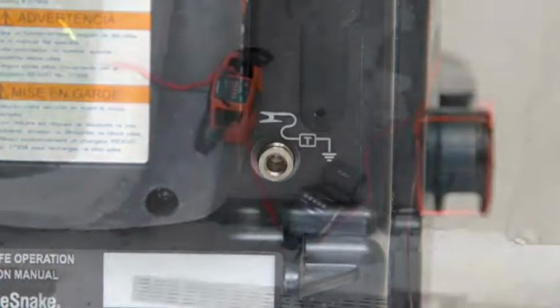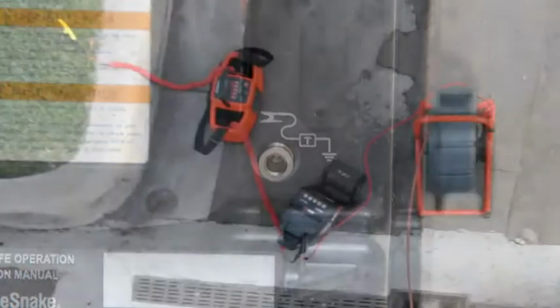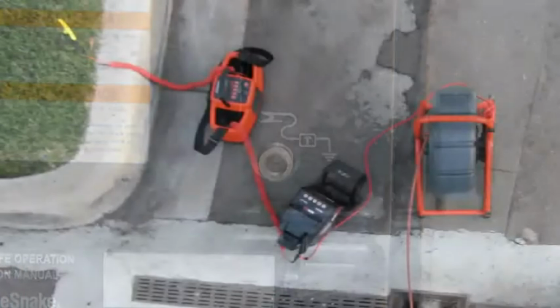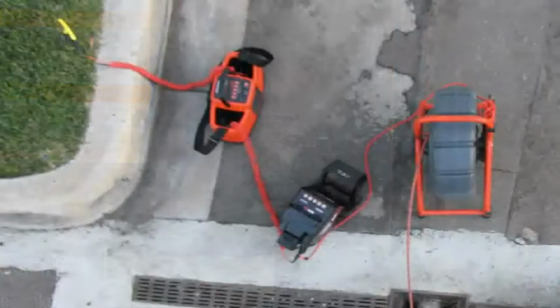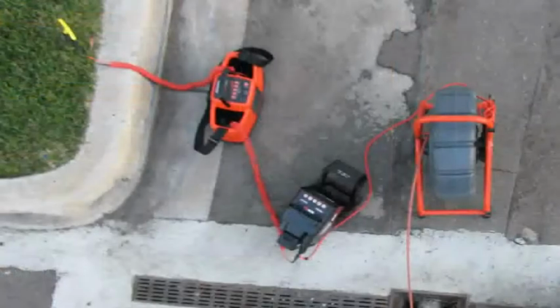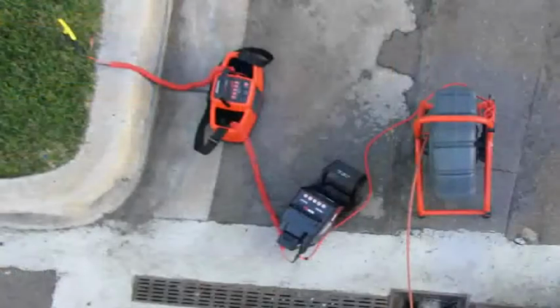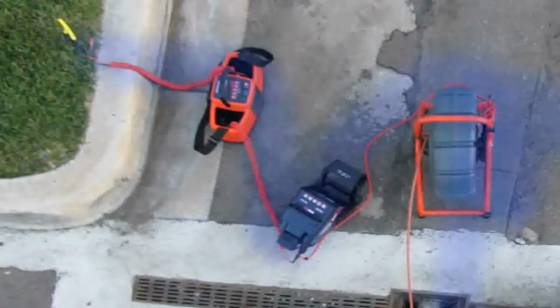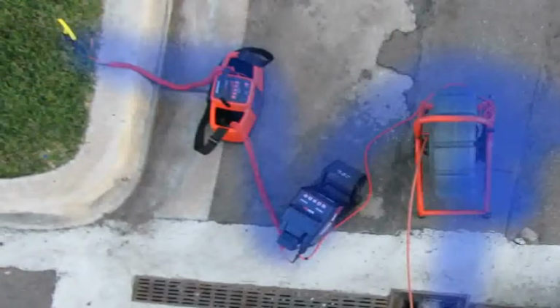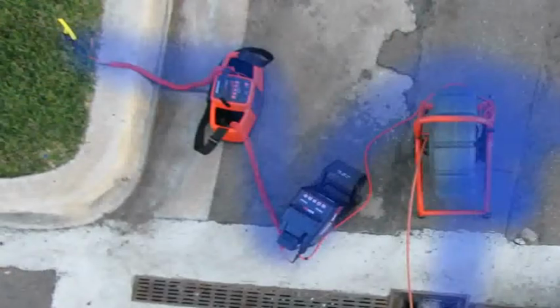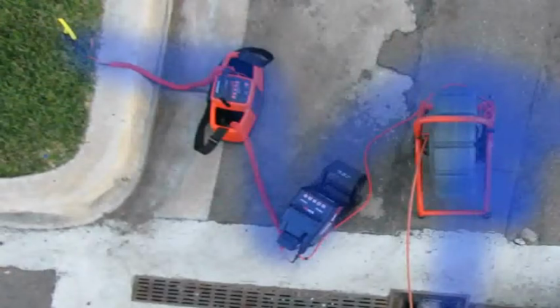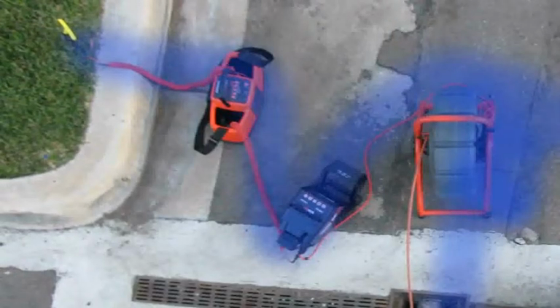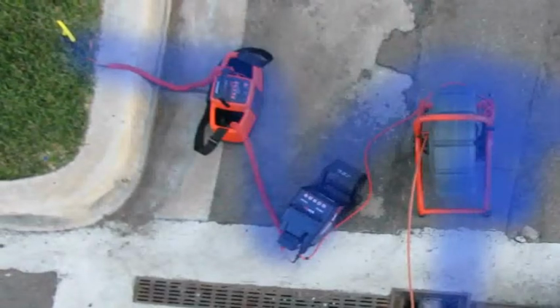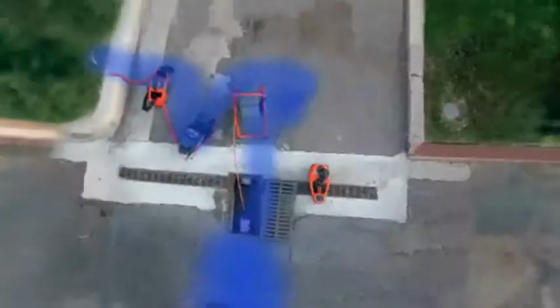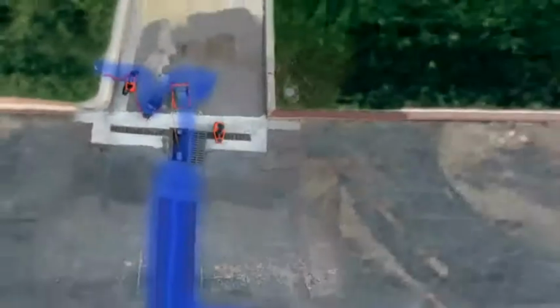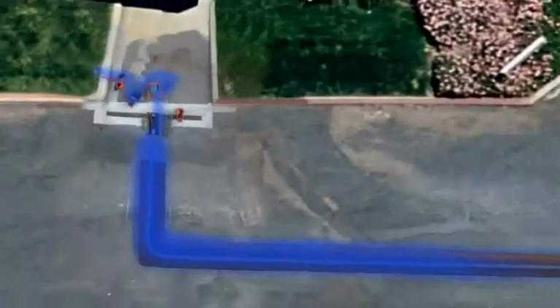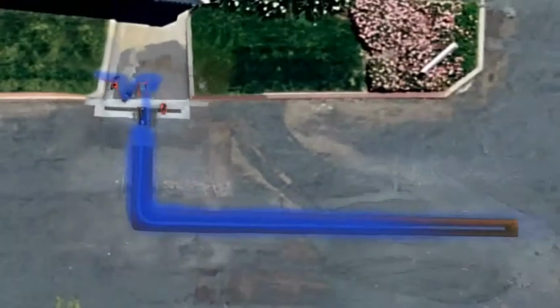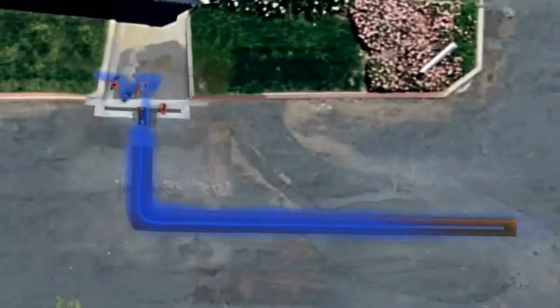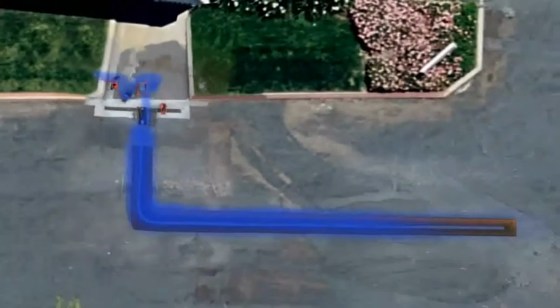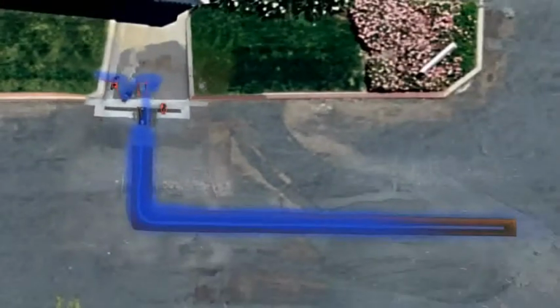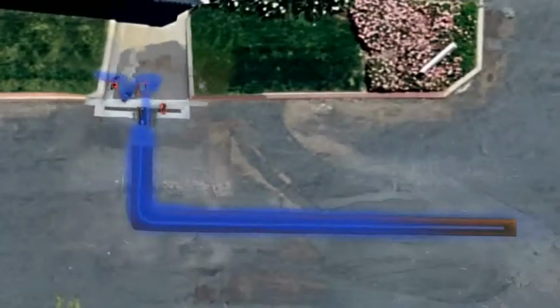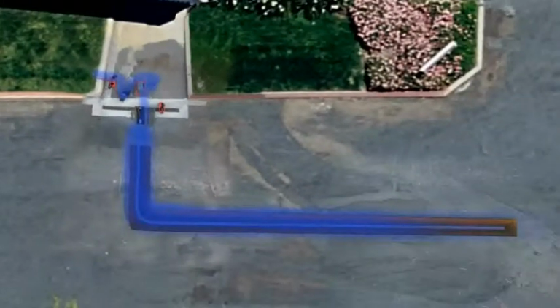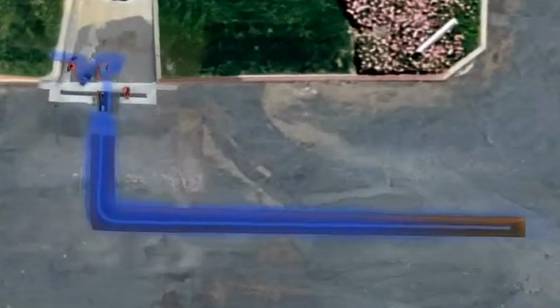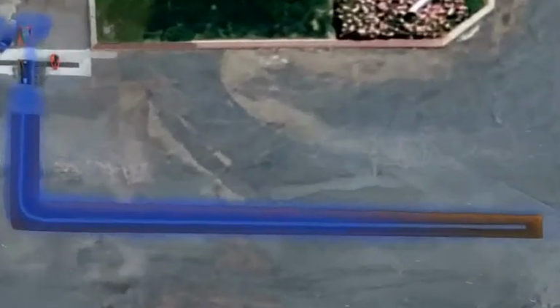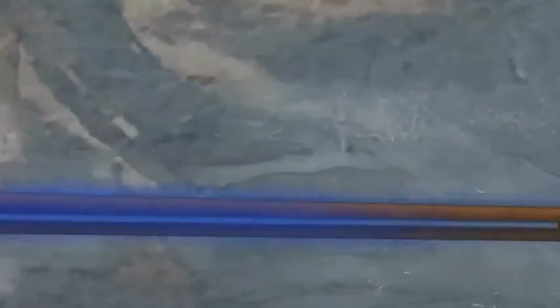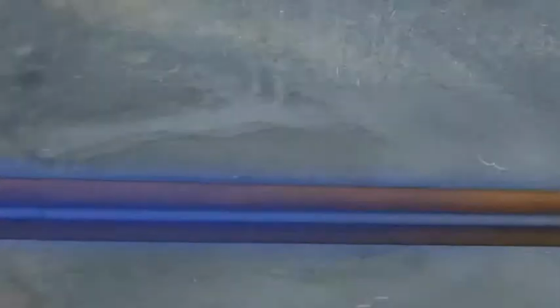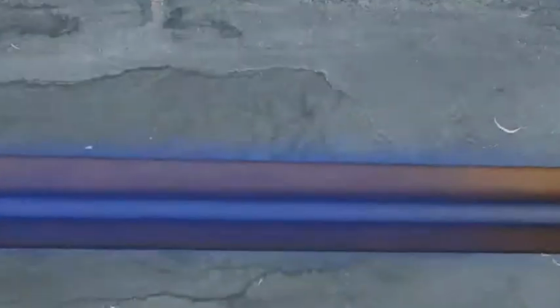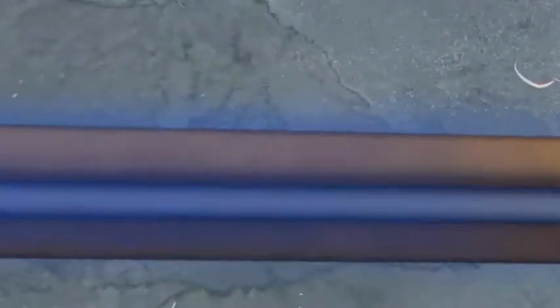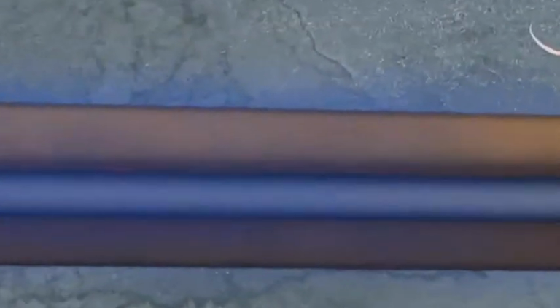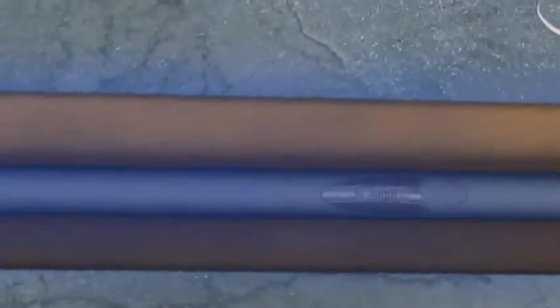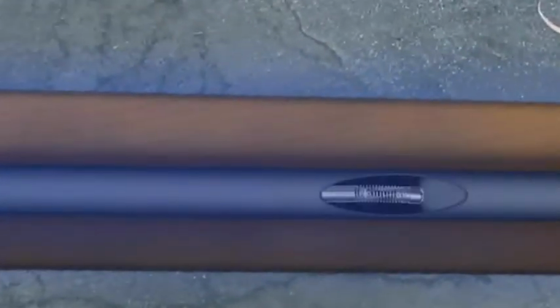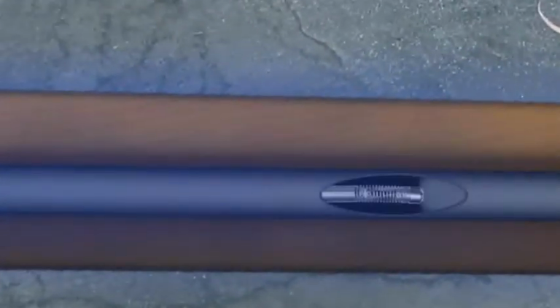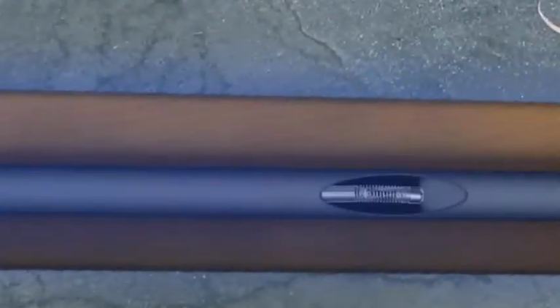By connecting a transmitter, you can energize the SeaSnake push cable with a signal that can be traced out to the camera head using a rigid receiver.